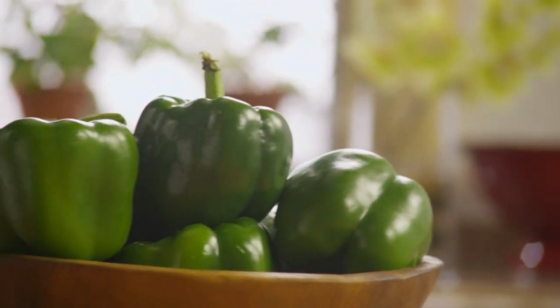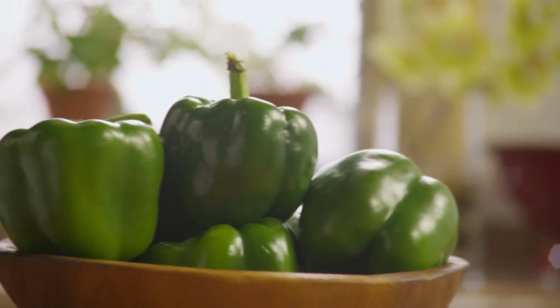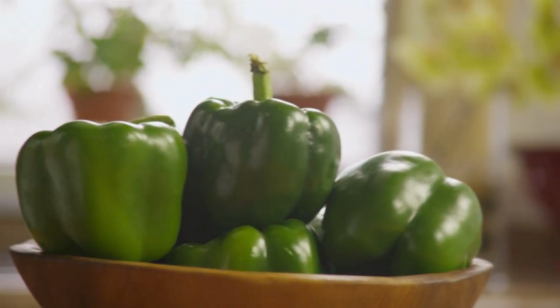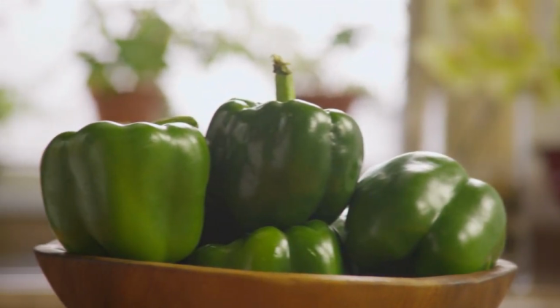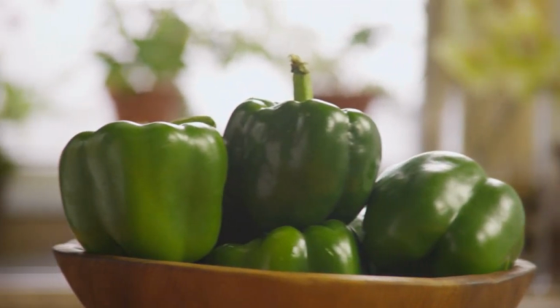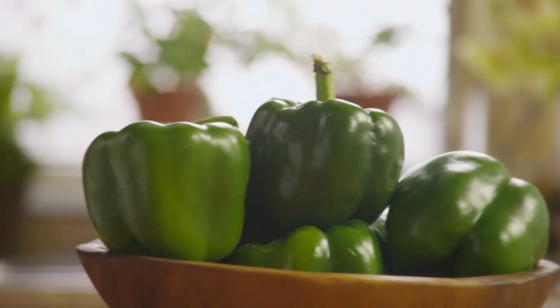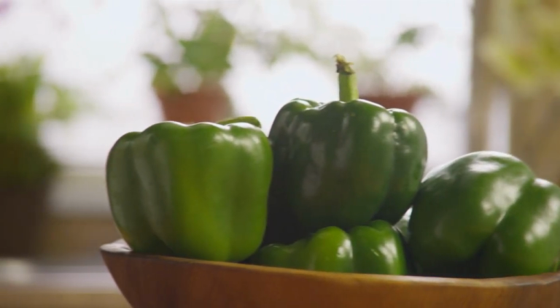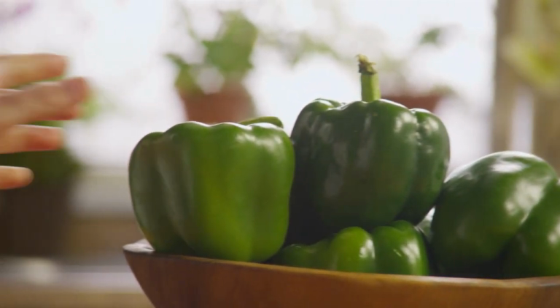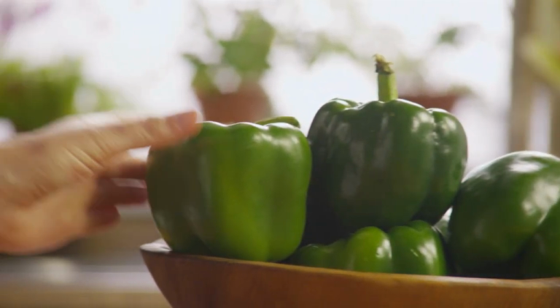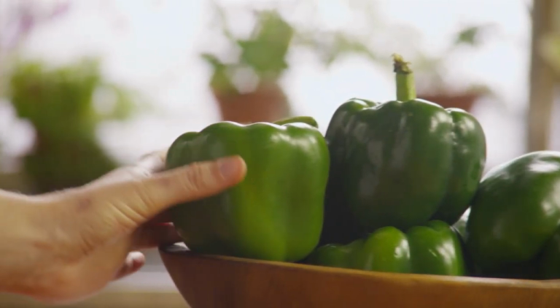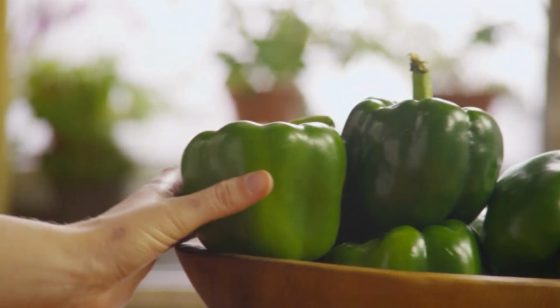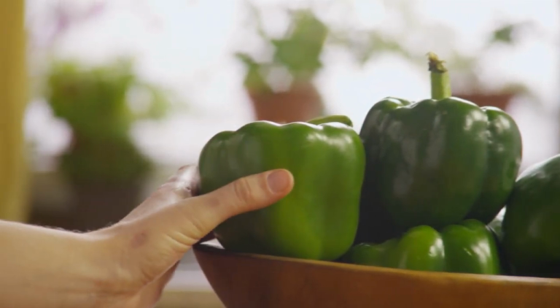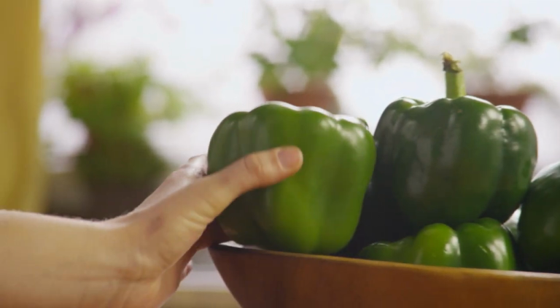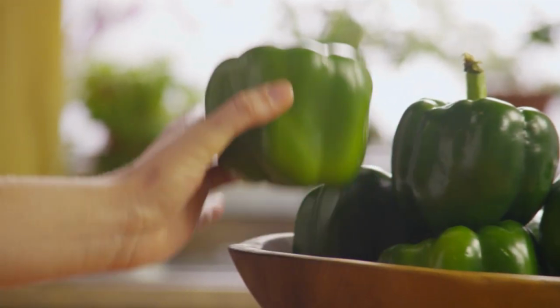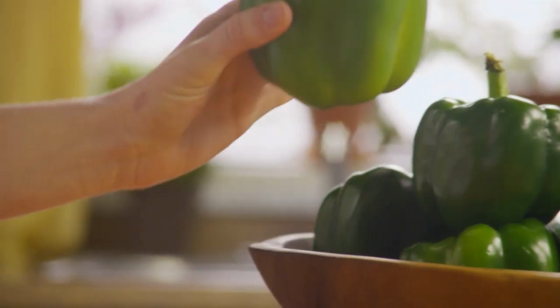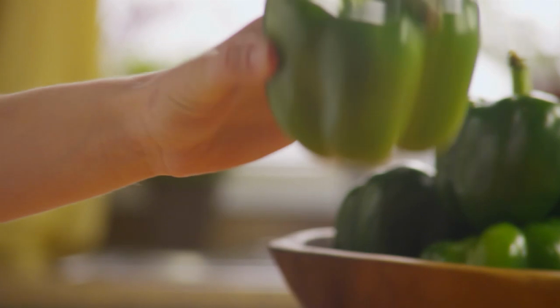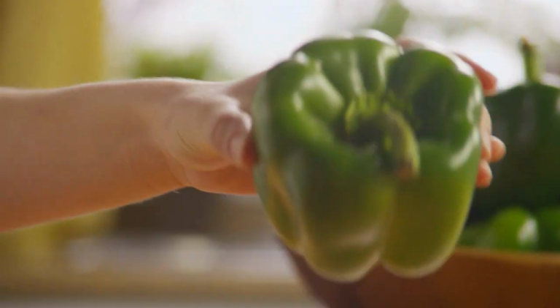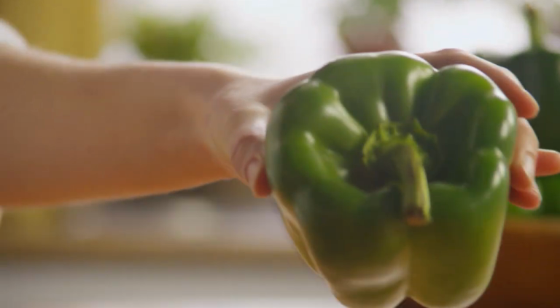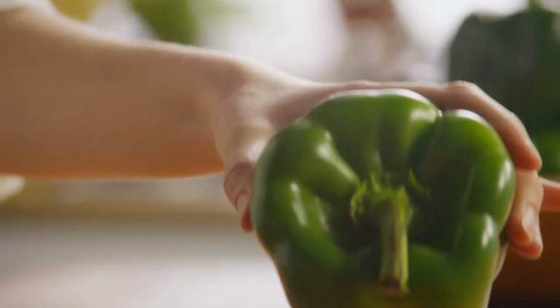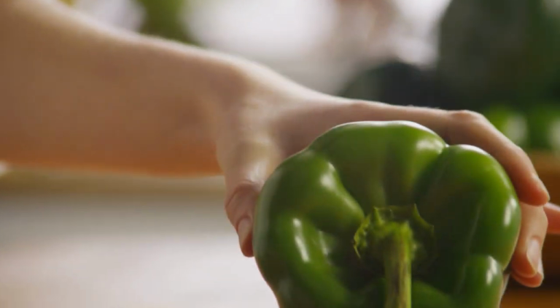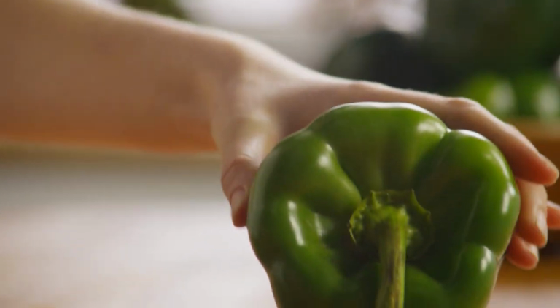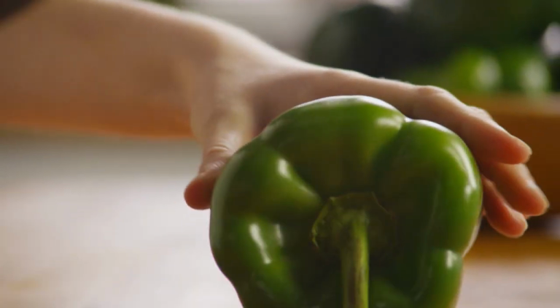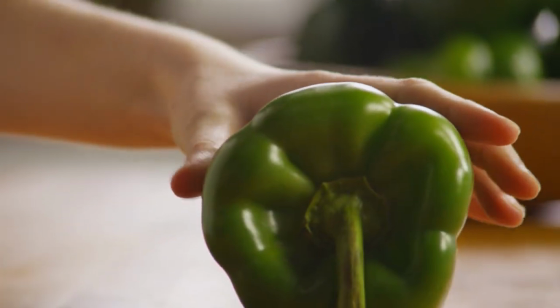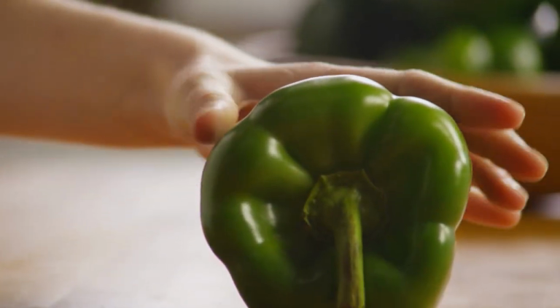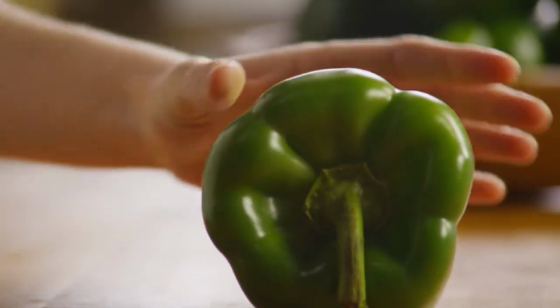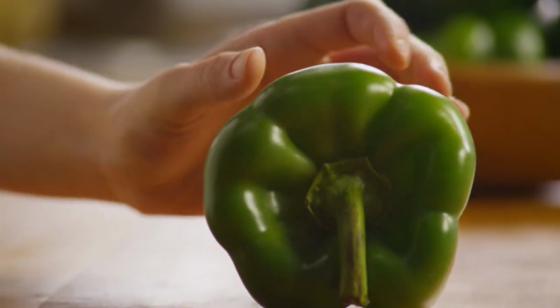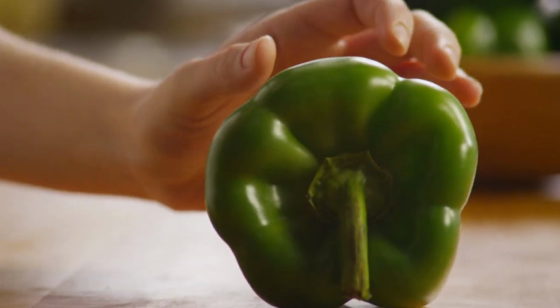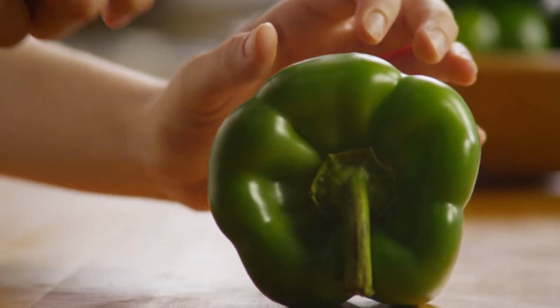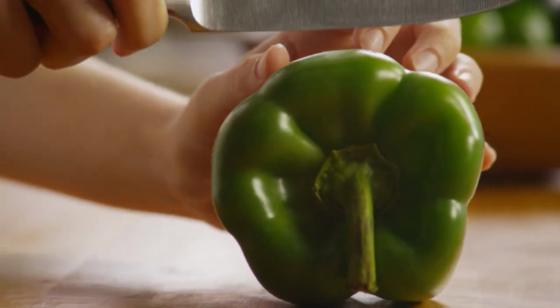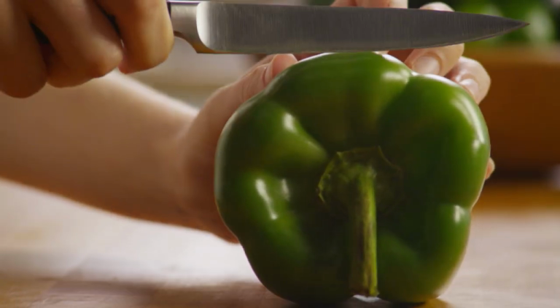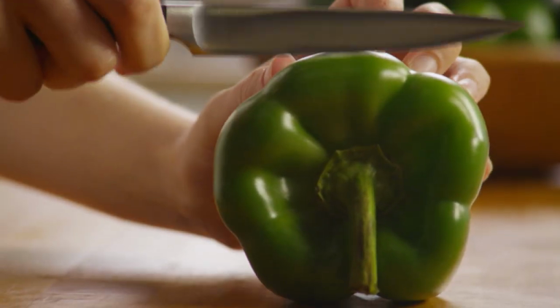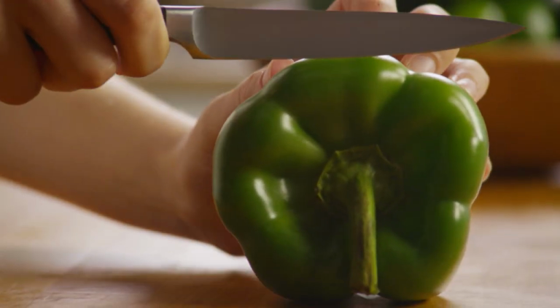Now hollow out your bell peppers by cutting off the tops and scooping out the seeds and inner membranes, which you can discard.